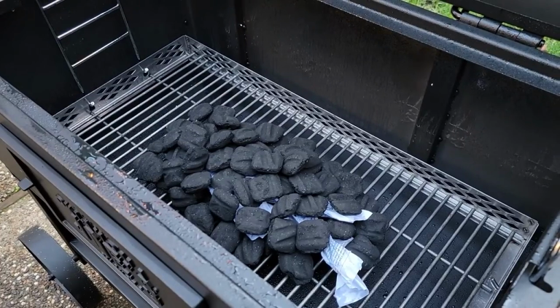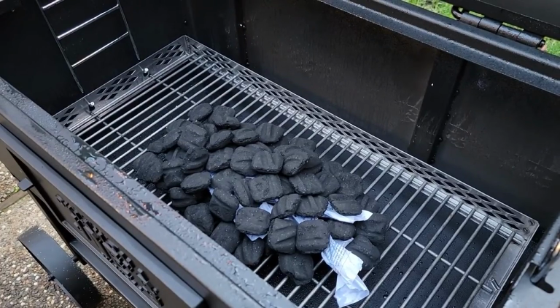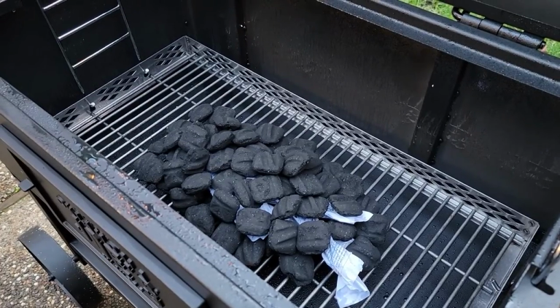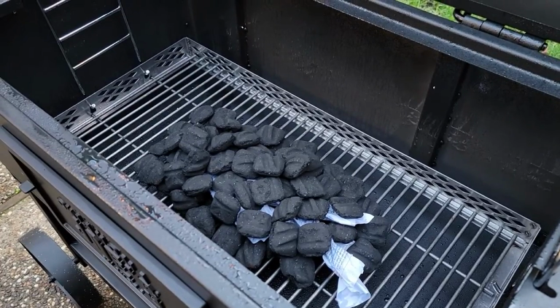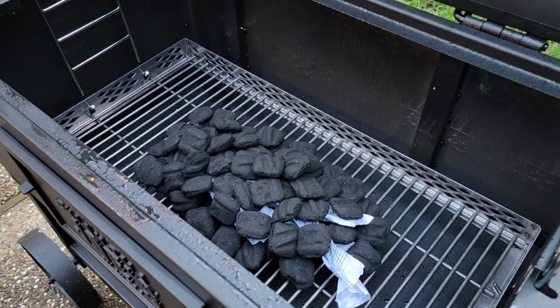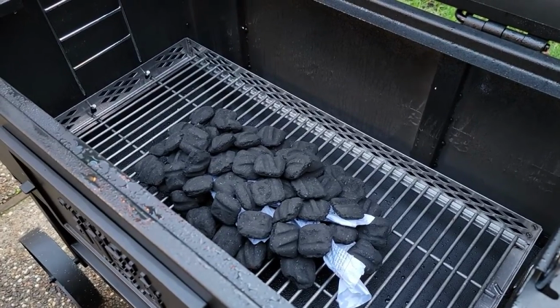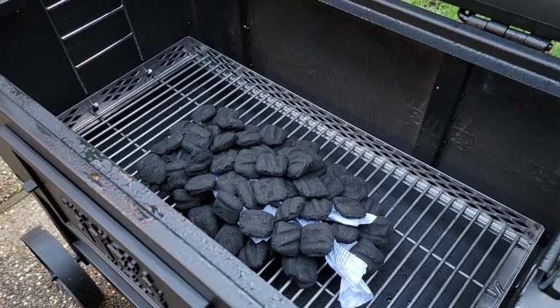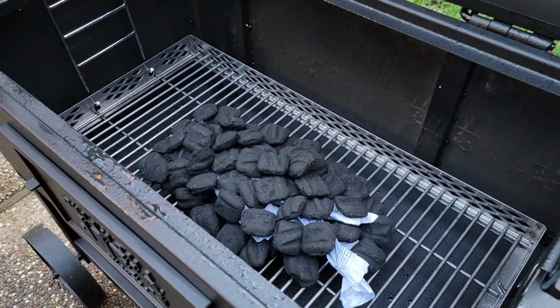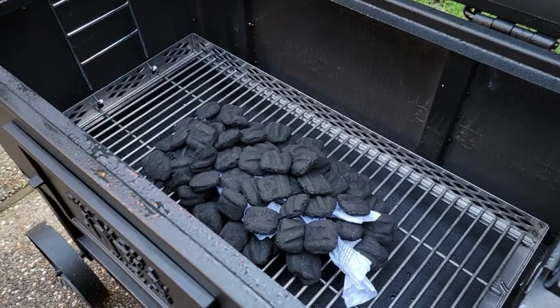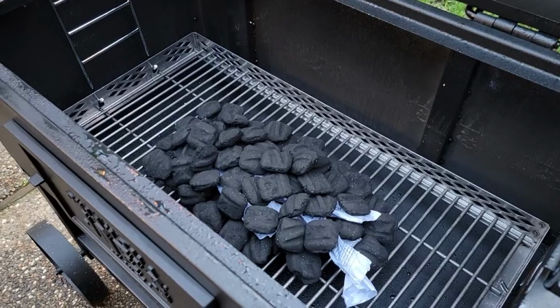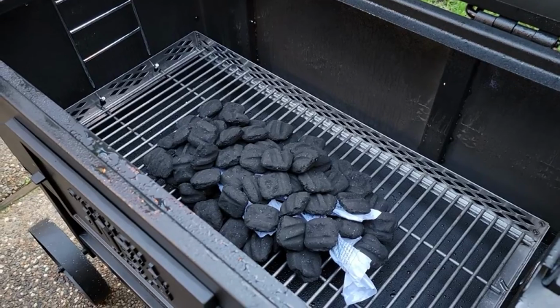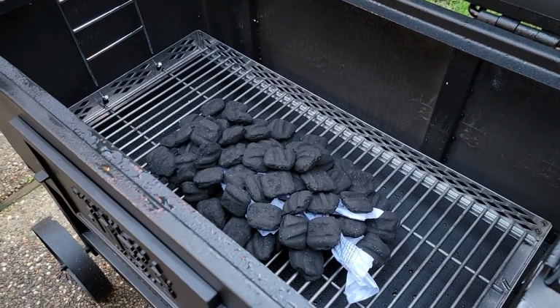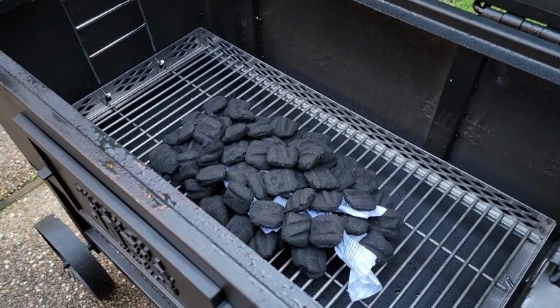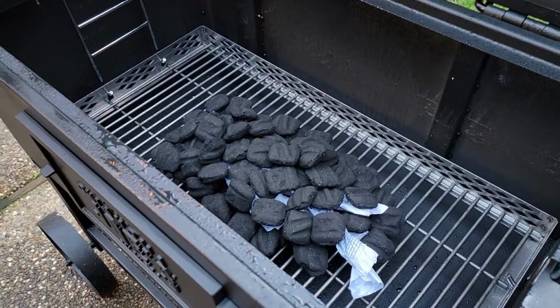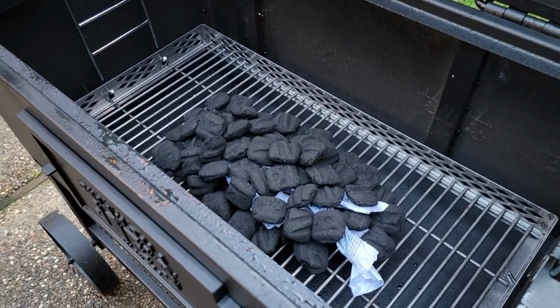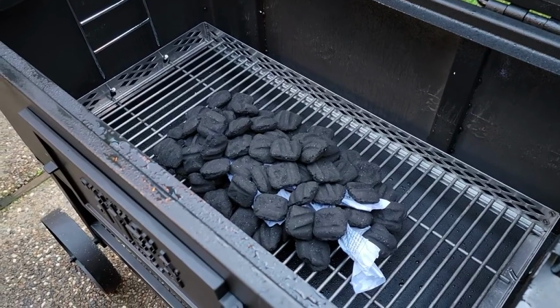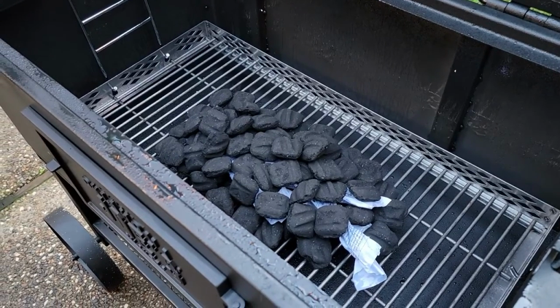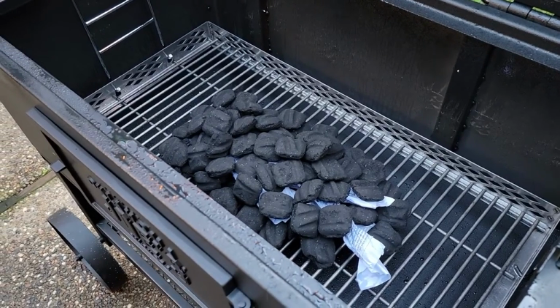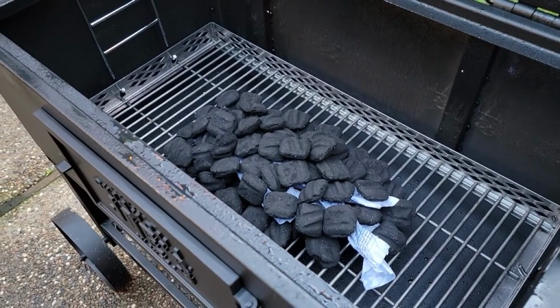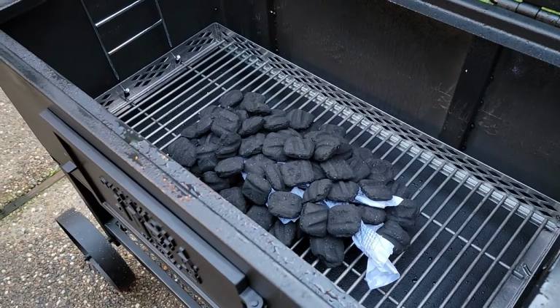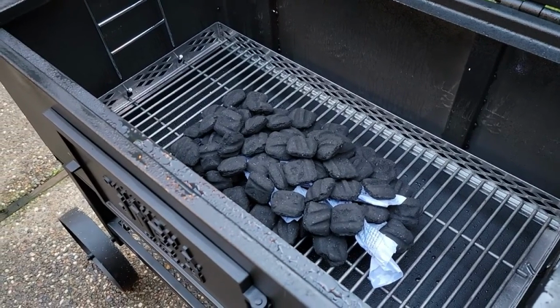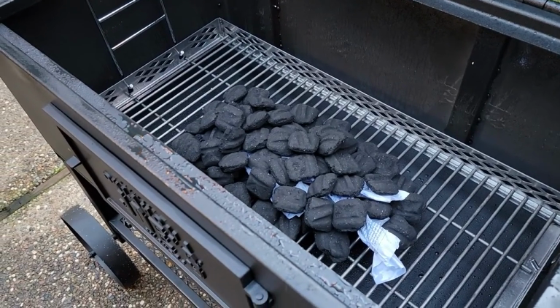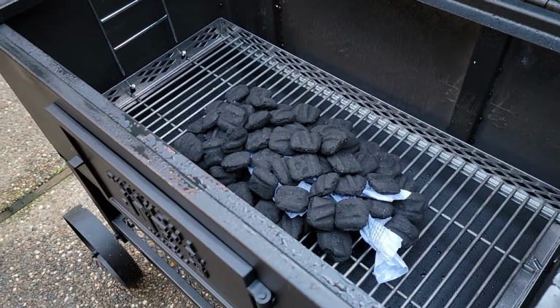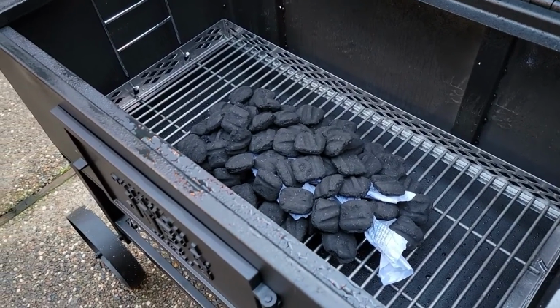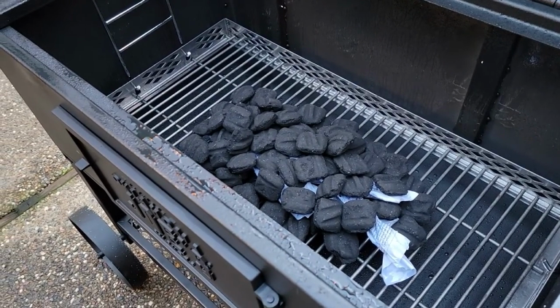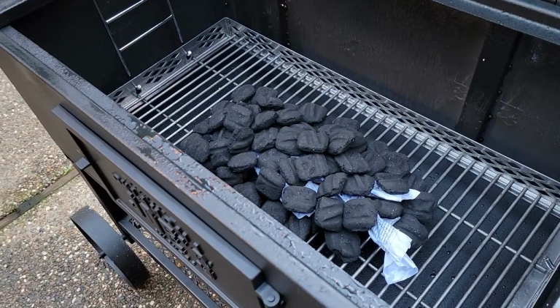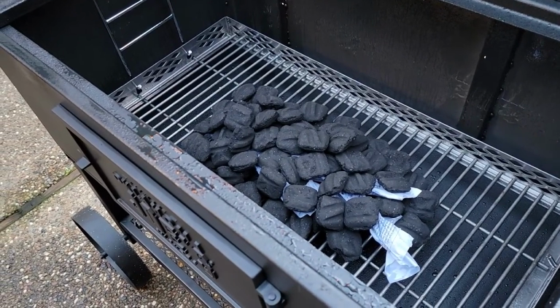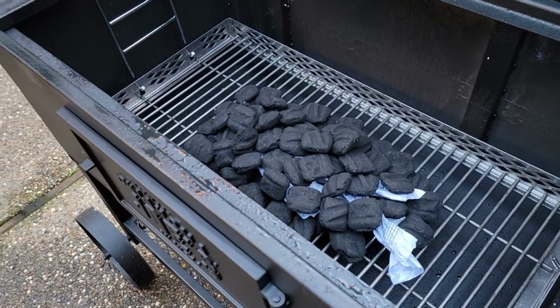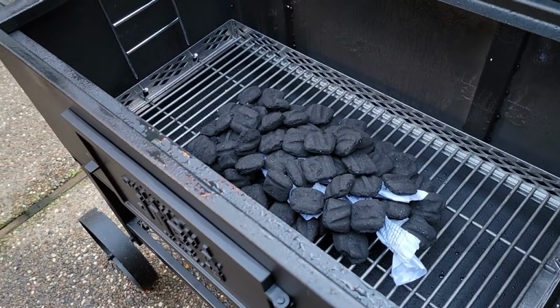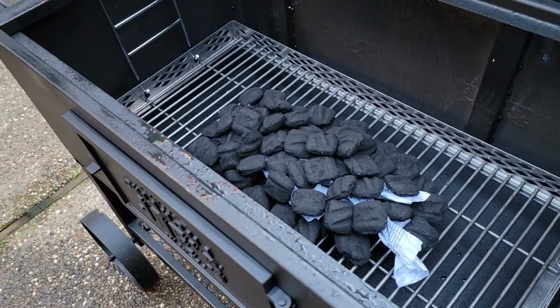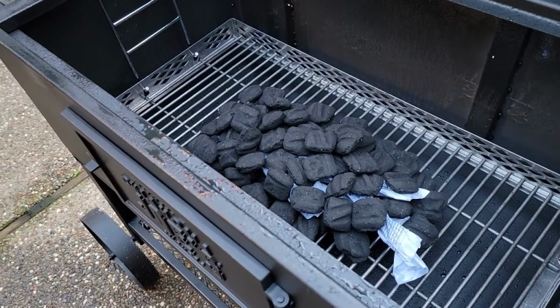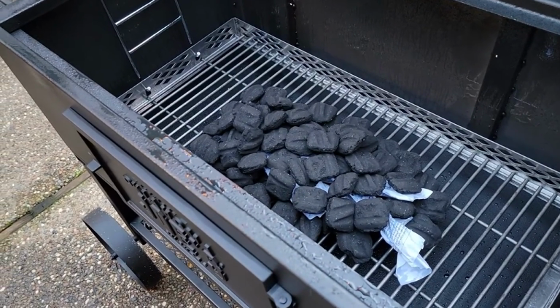I've got a nice little pile of Kingsford charcoal in here. Let's go ahead and get that lid up.